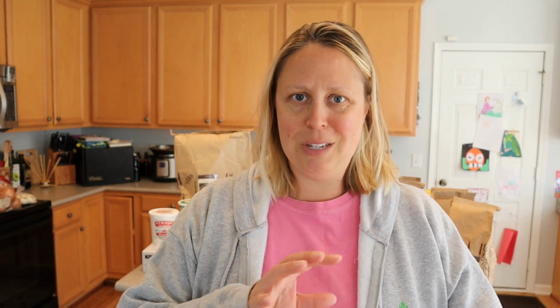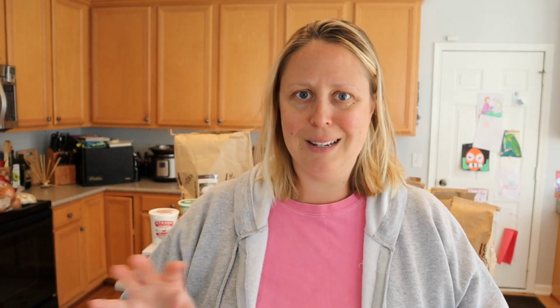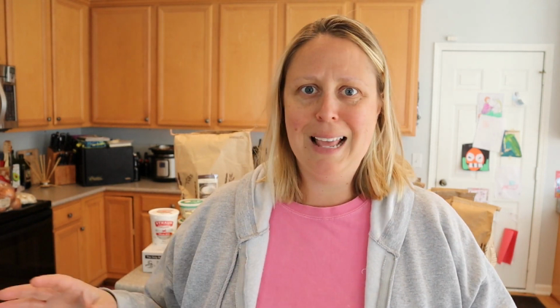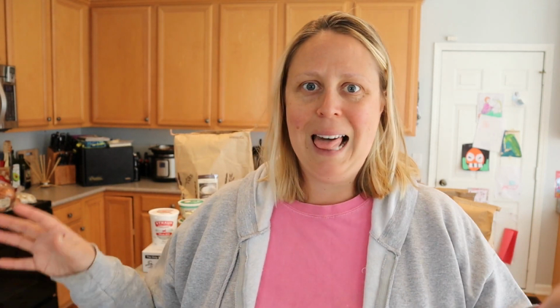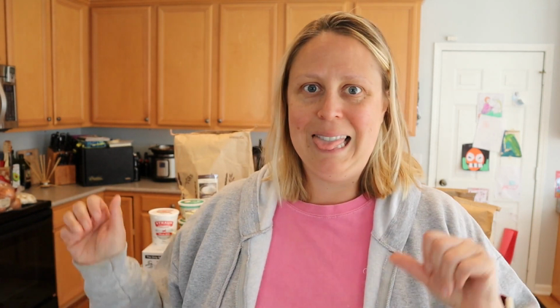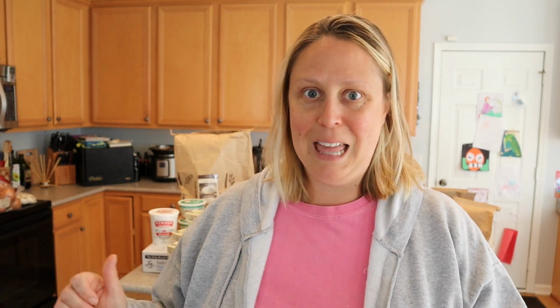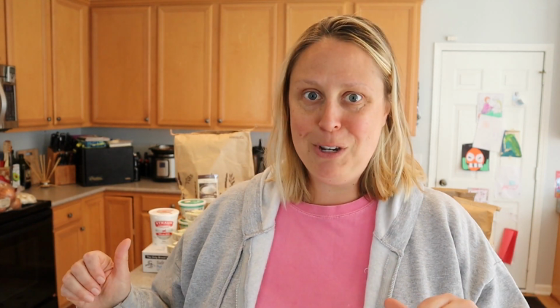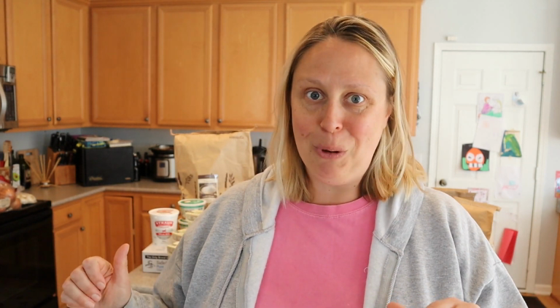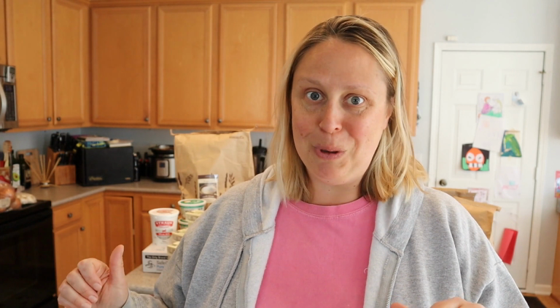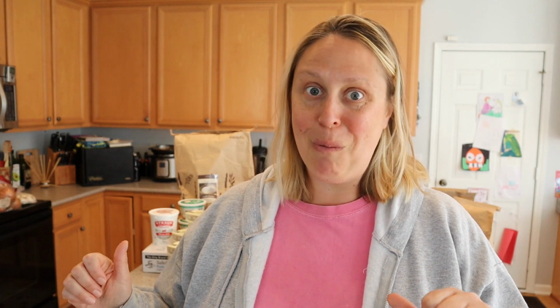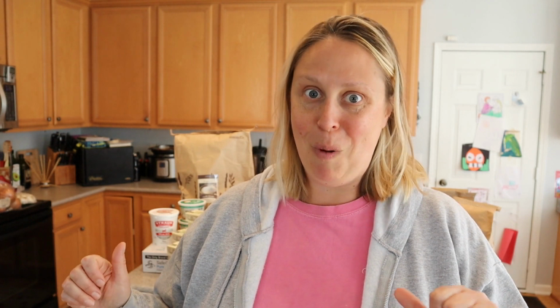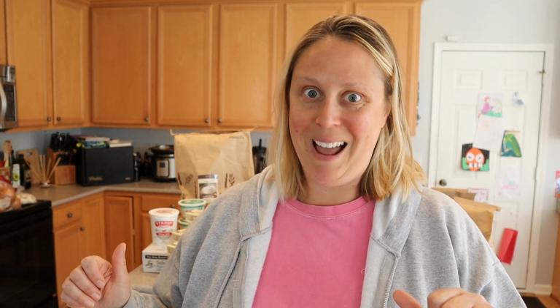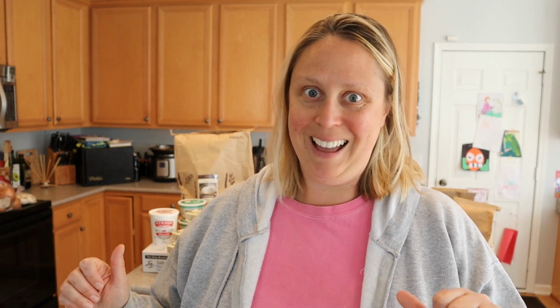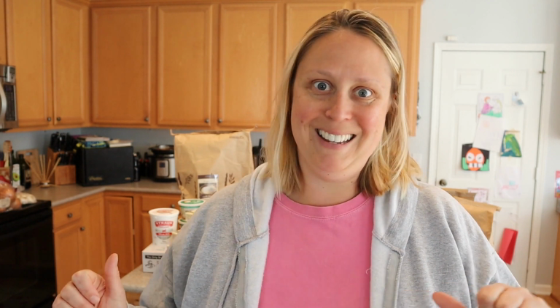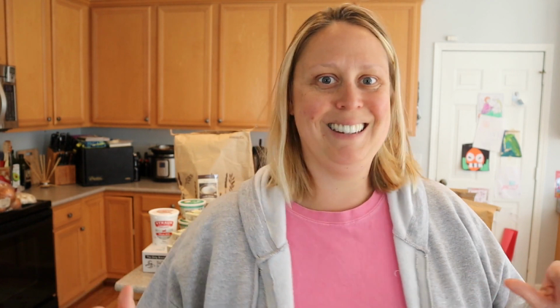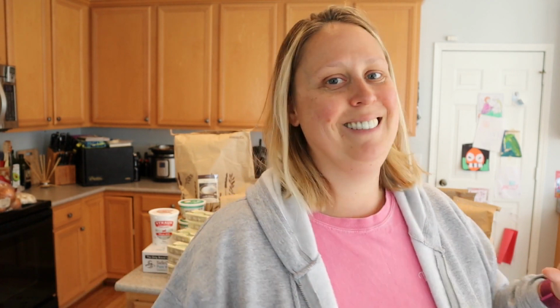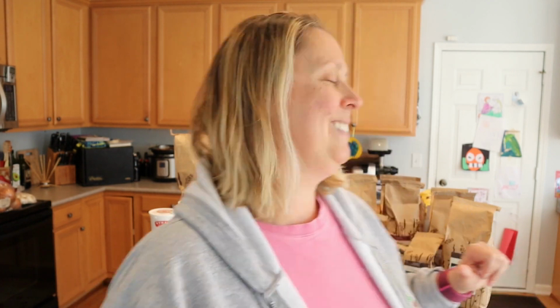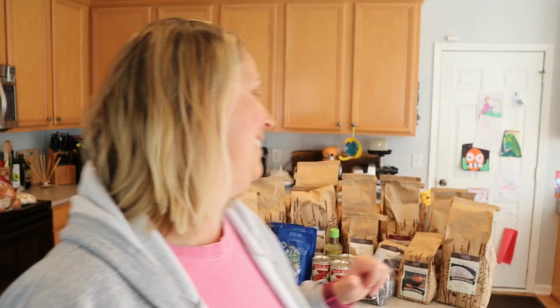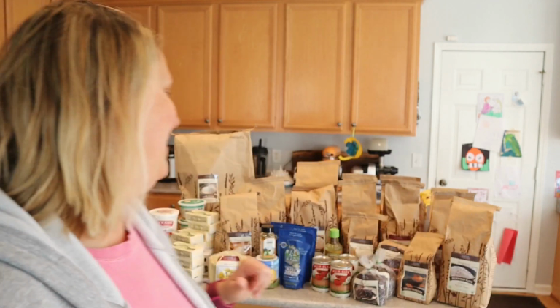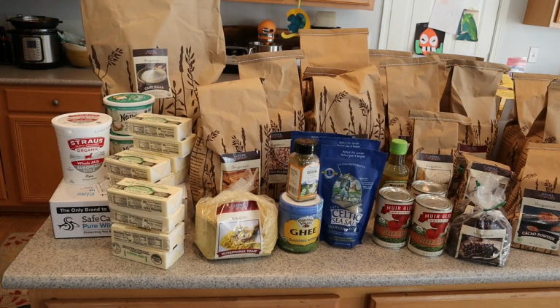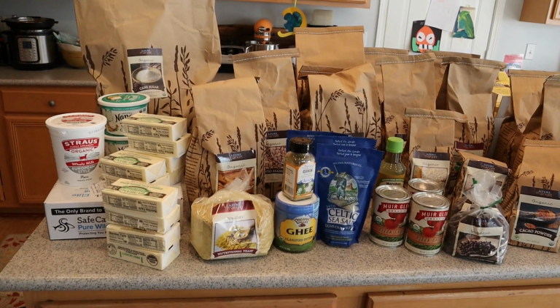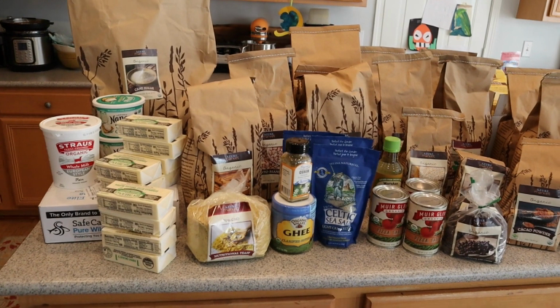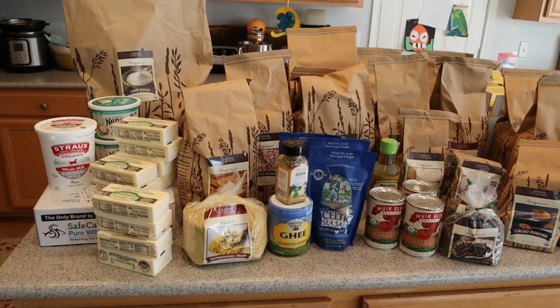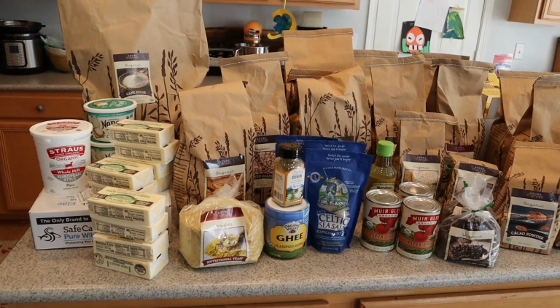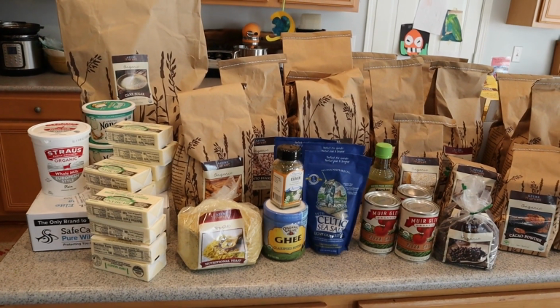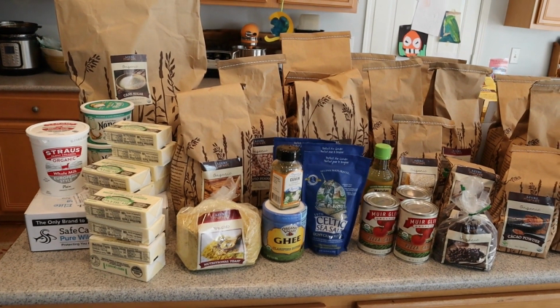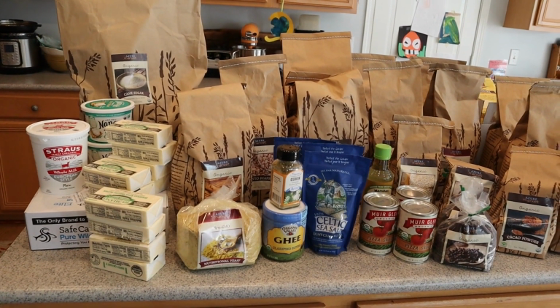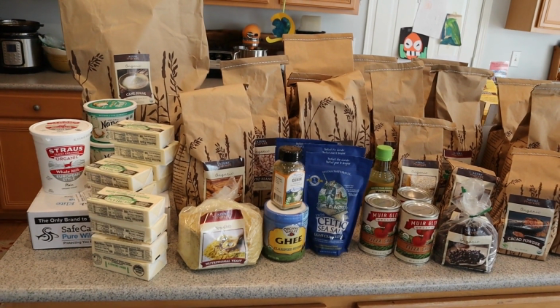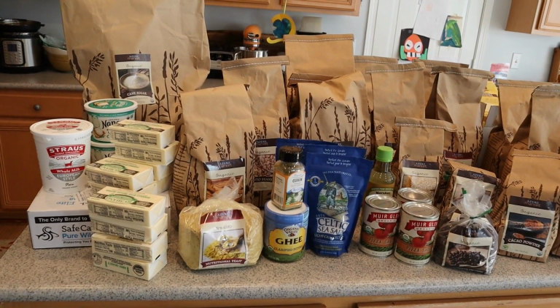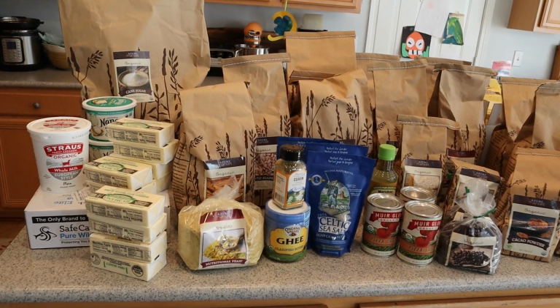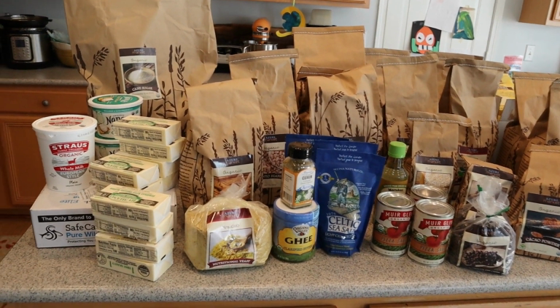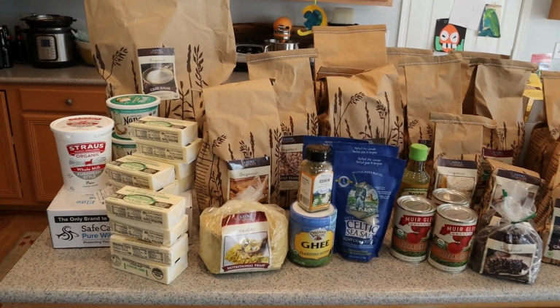If there is no drop point near you, you can actually volunteer to be a drop coordinator and create a drop point near you. Anyway, enough about the logistics — let me show you what I got.